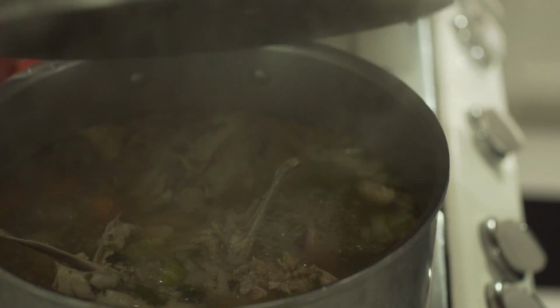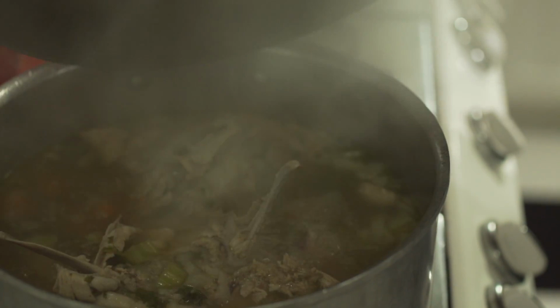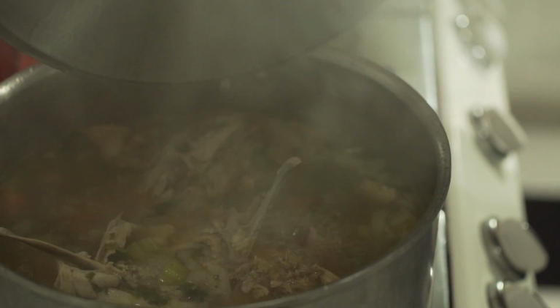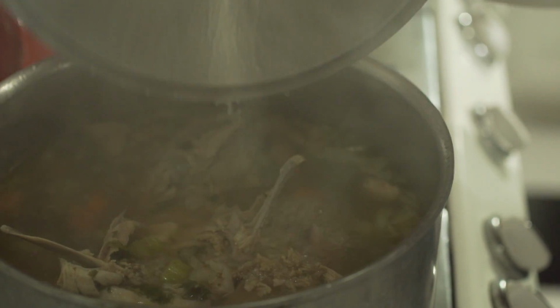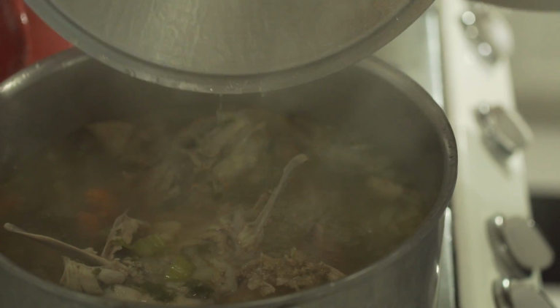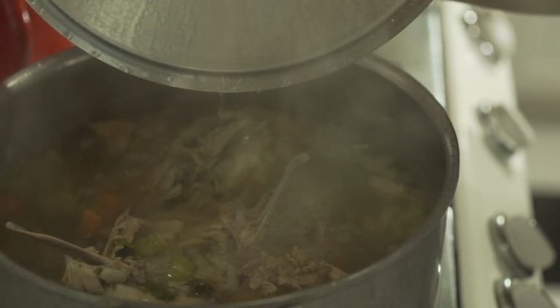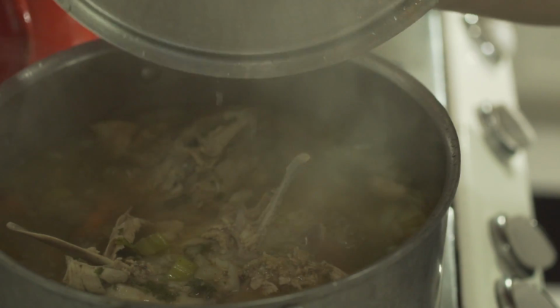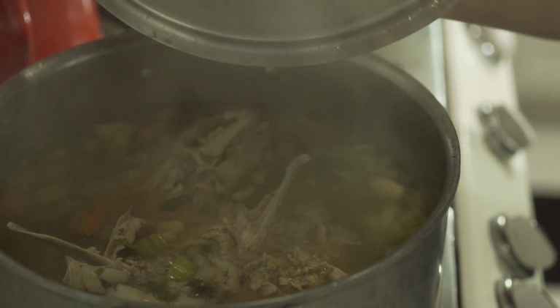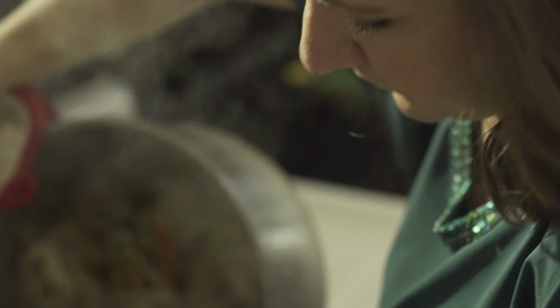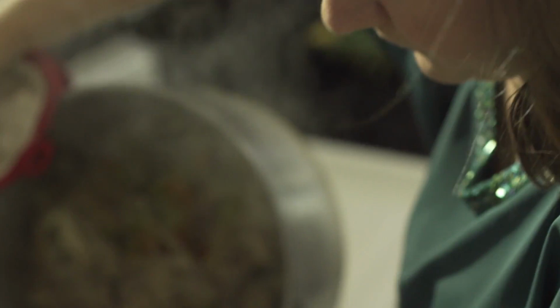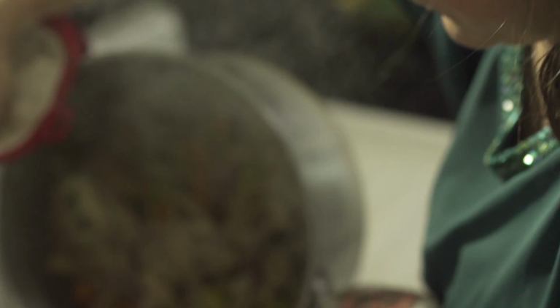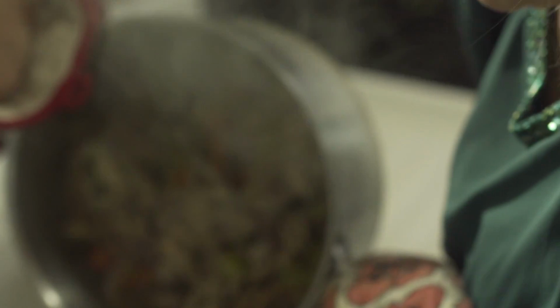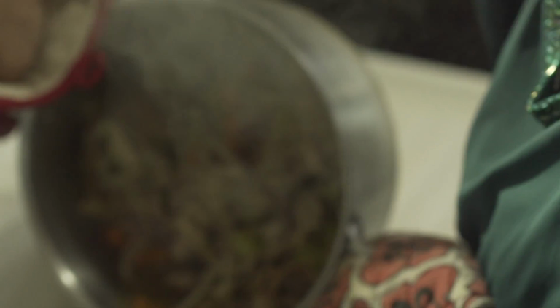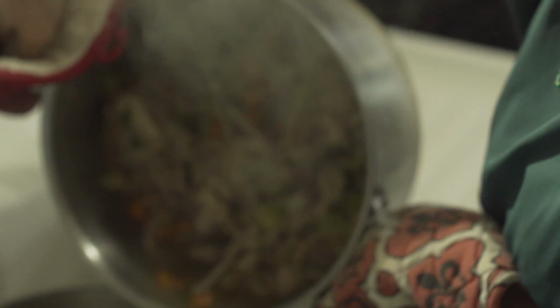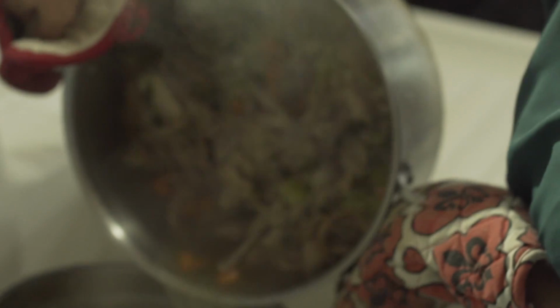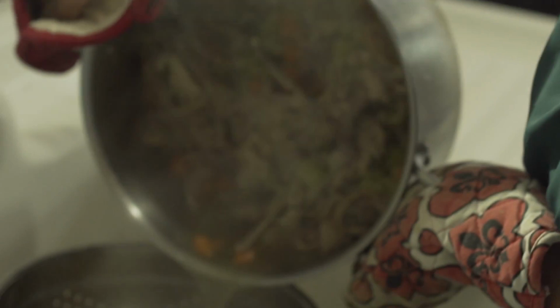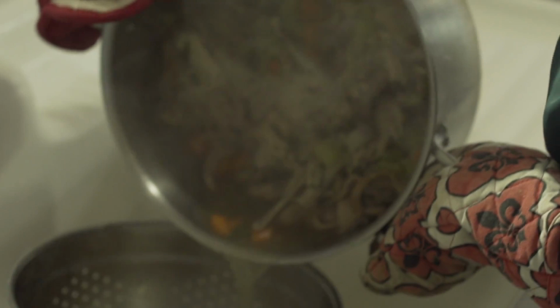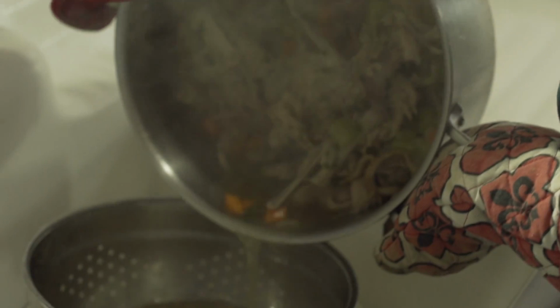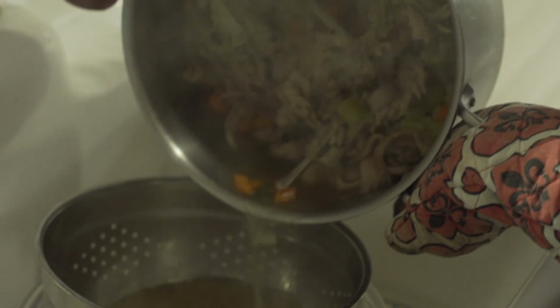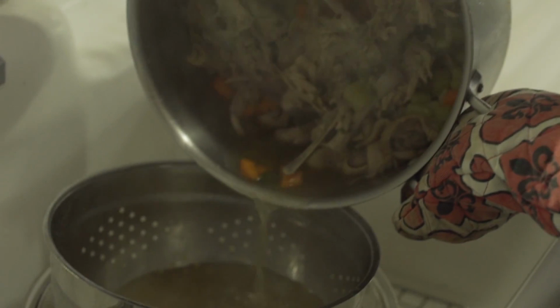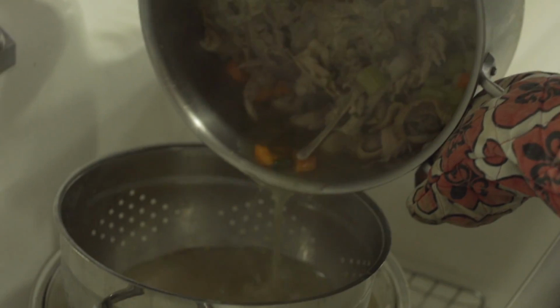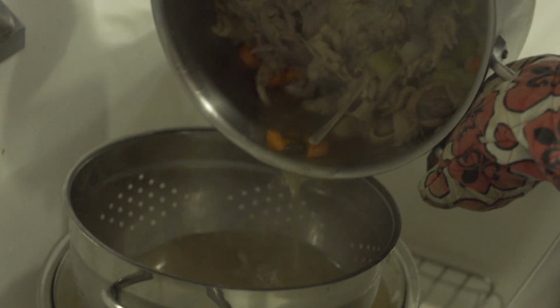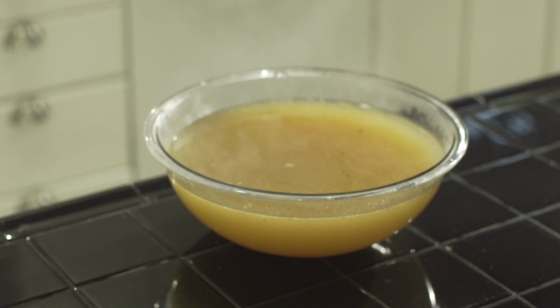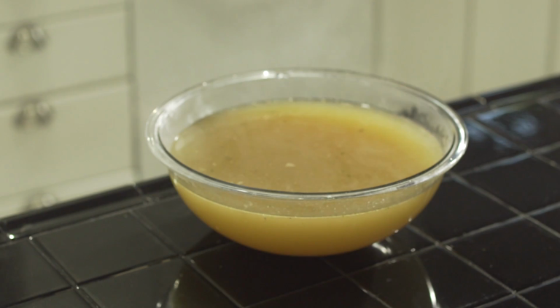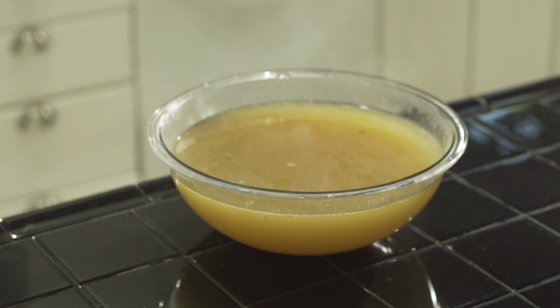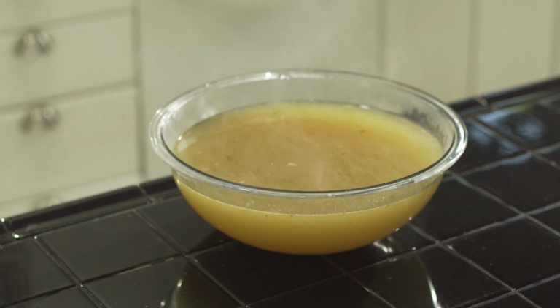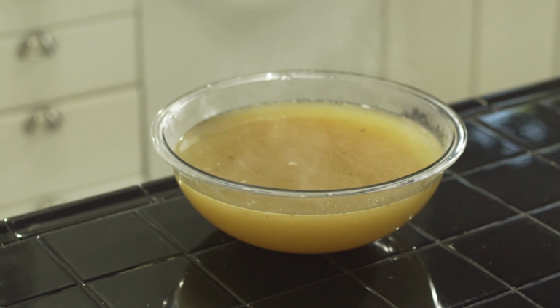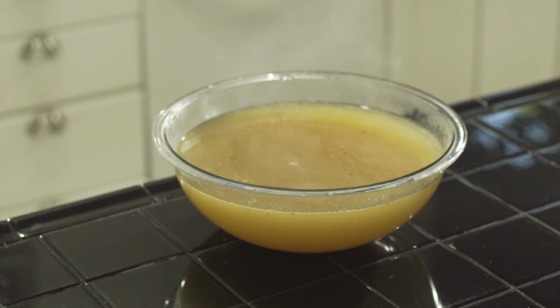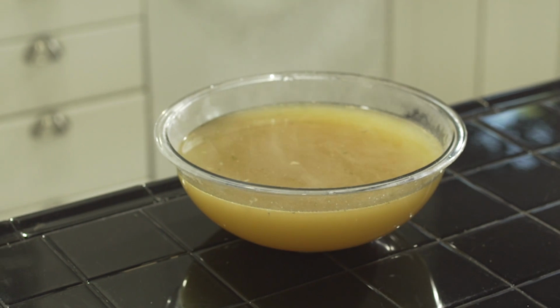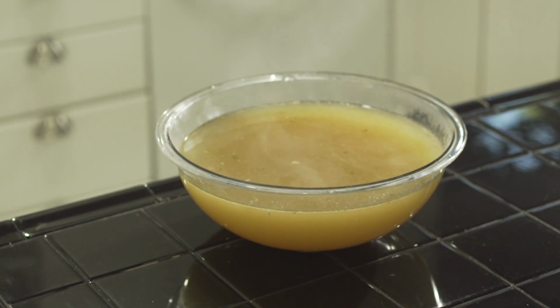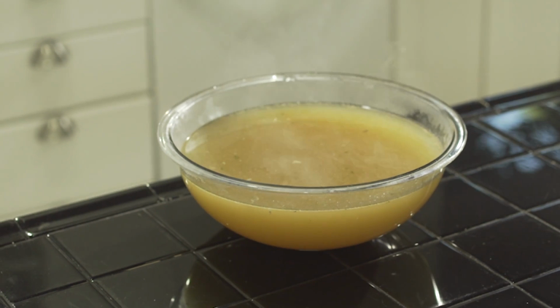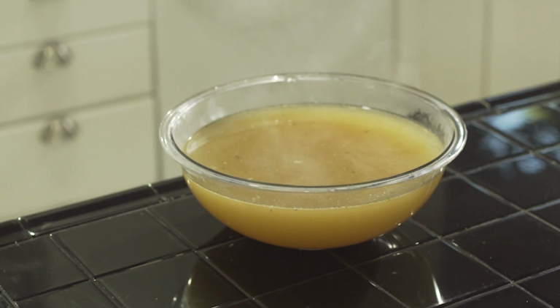Making your own stock makes it extra special, but if you don't have time for that, then you can use store-bought stock.